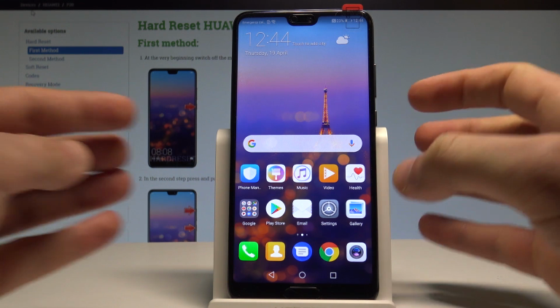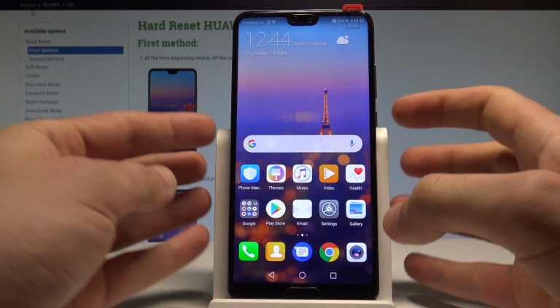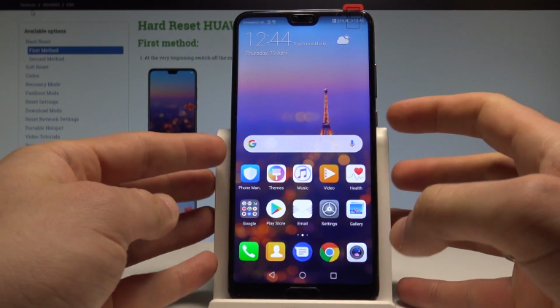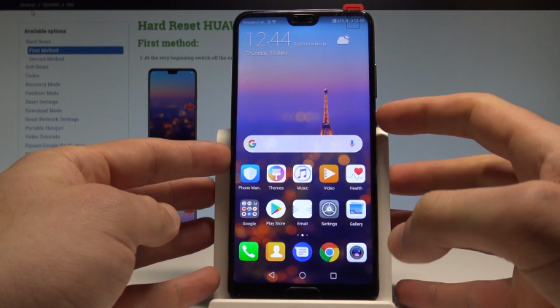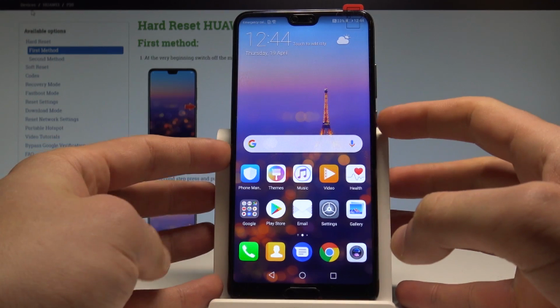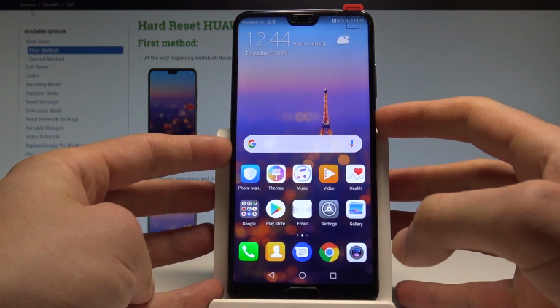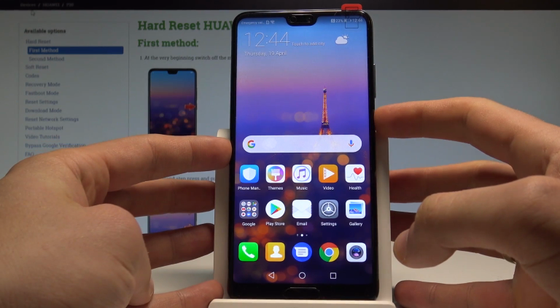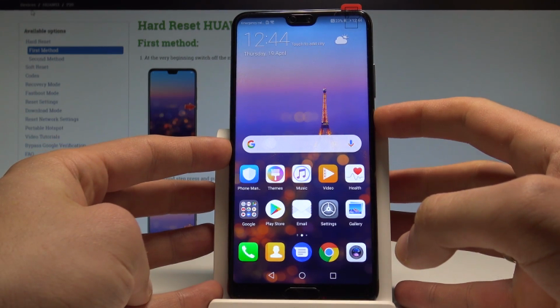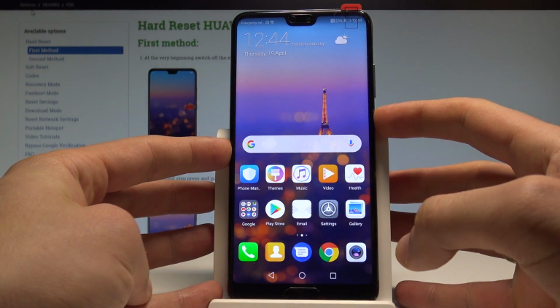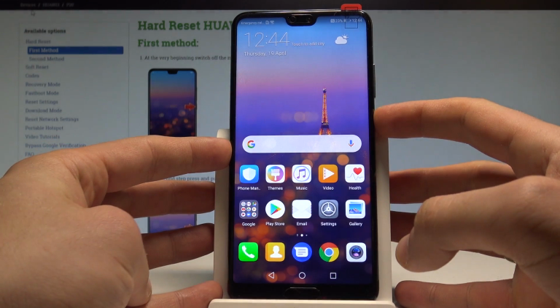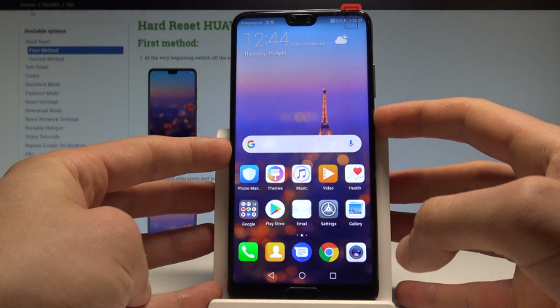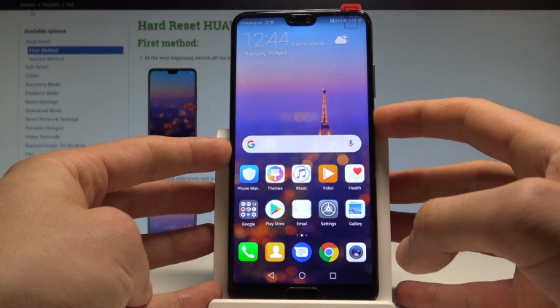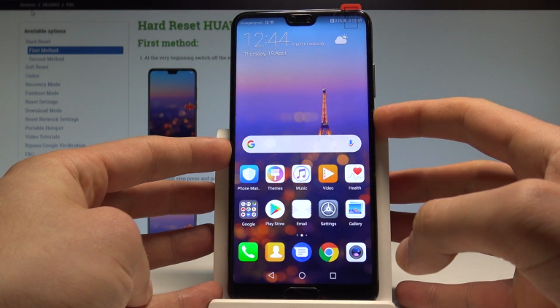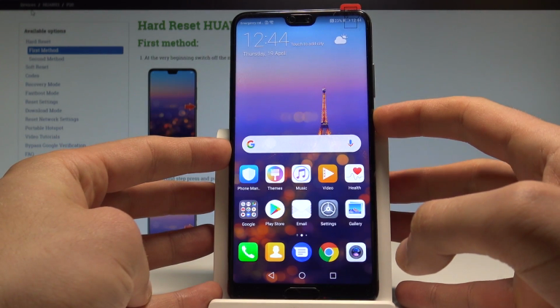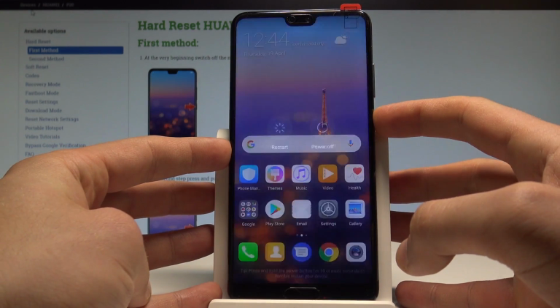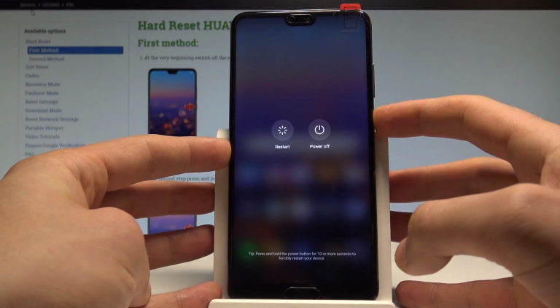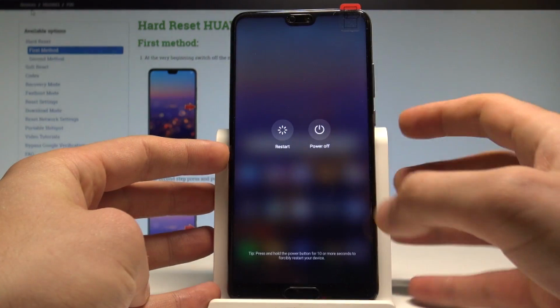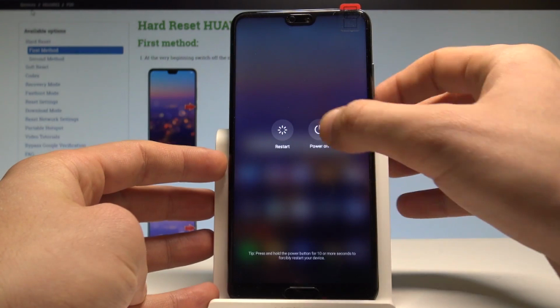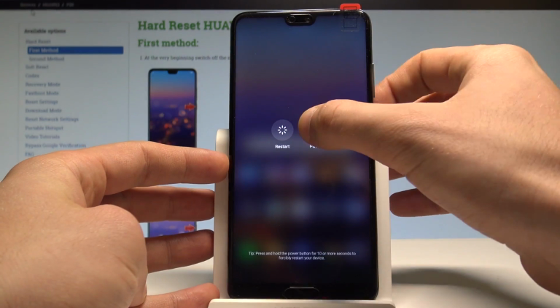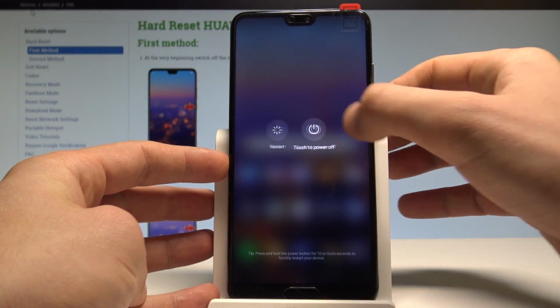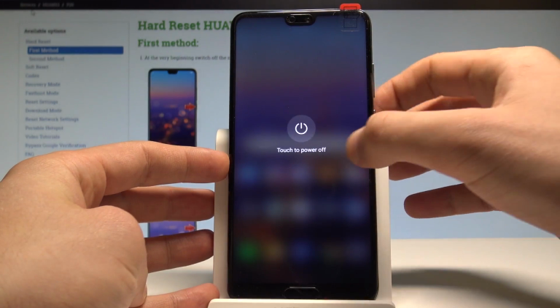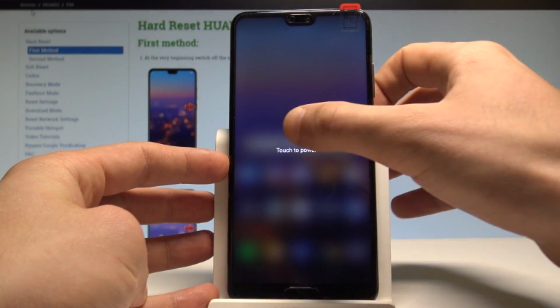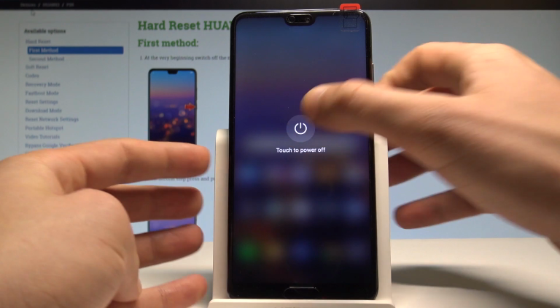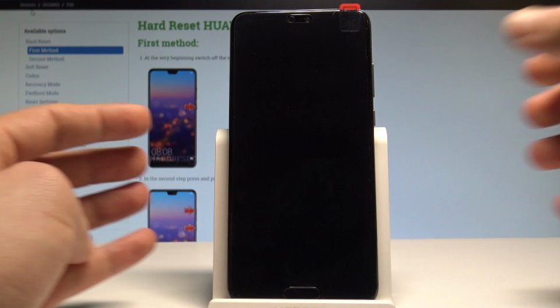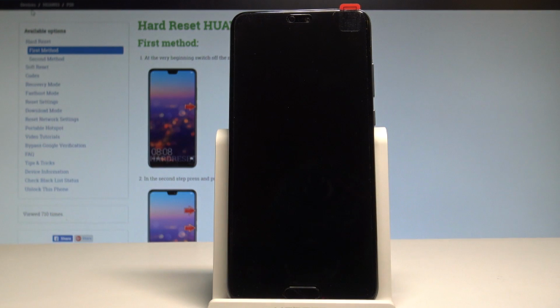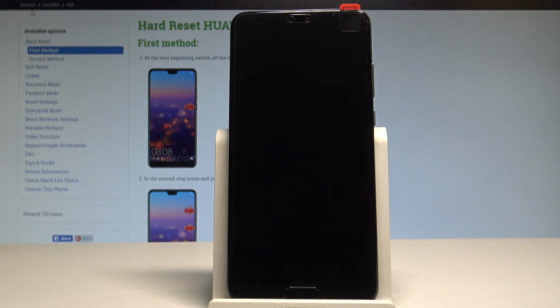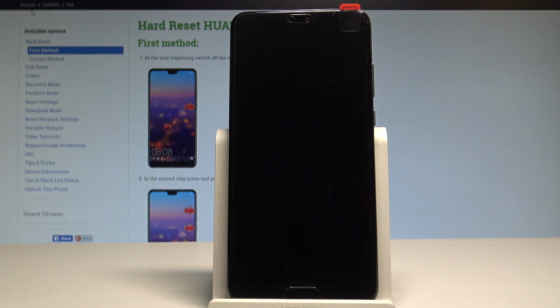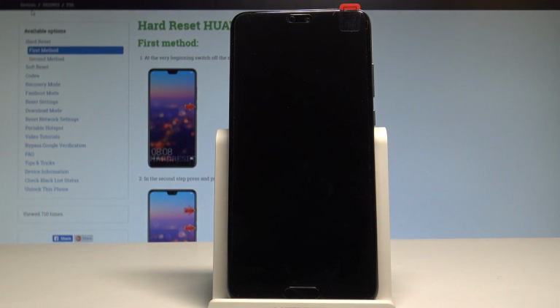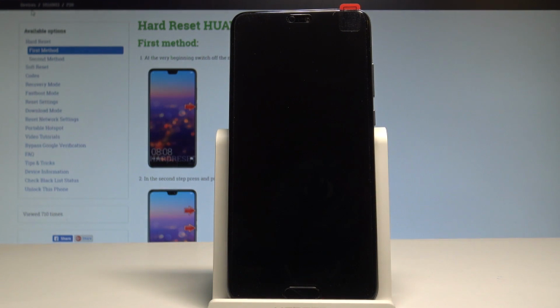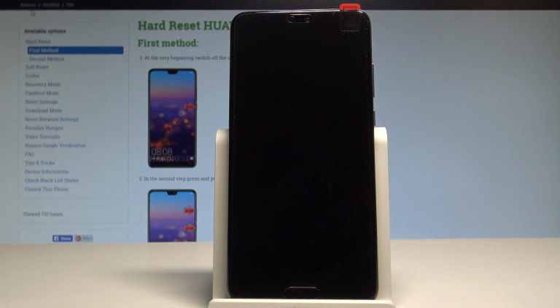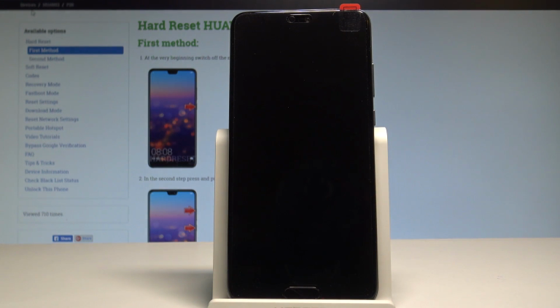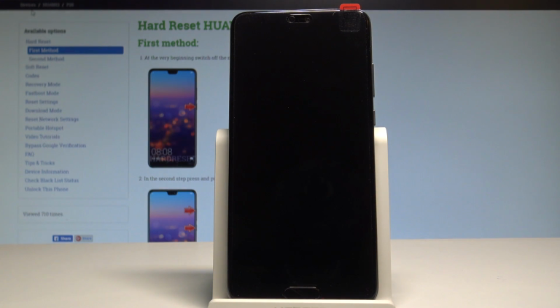At the very beginning, let's start by pressing the power key right here. Choose power off and touch power off again just to confirm the whole operation.